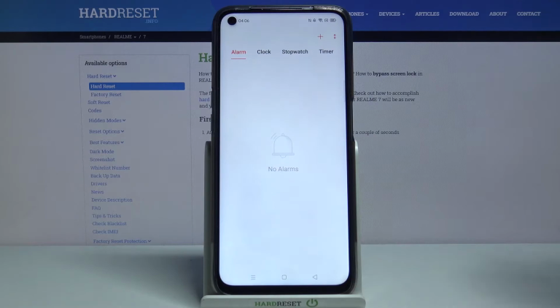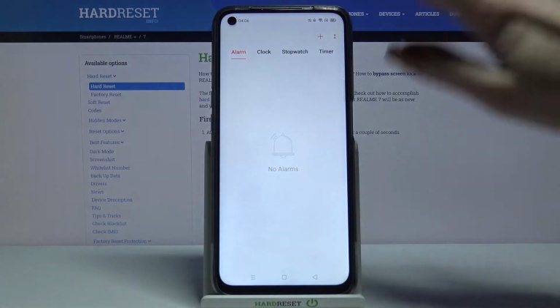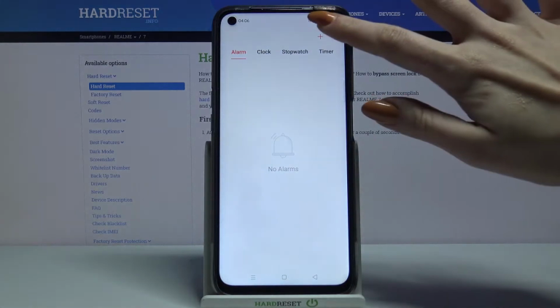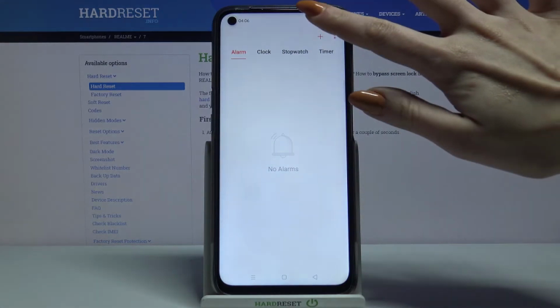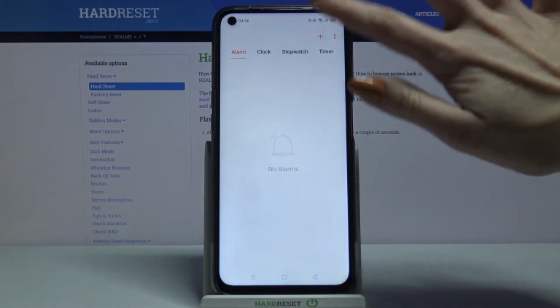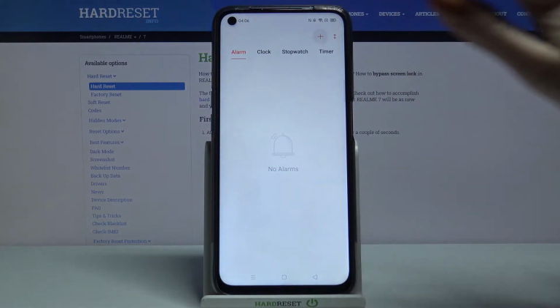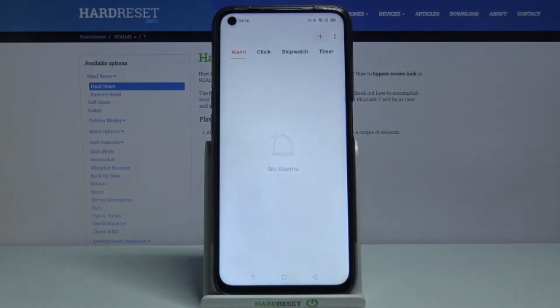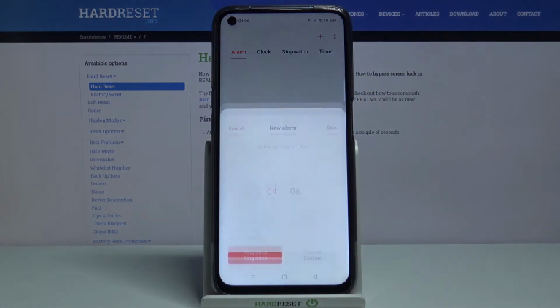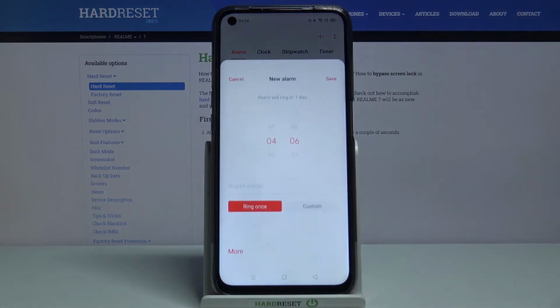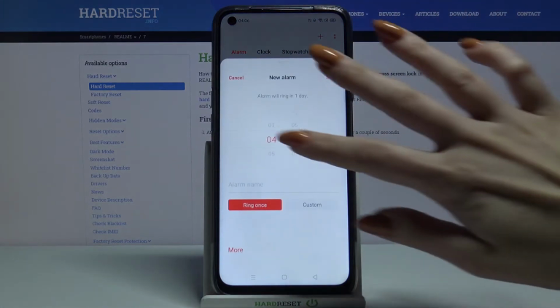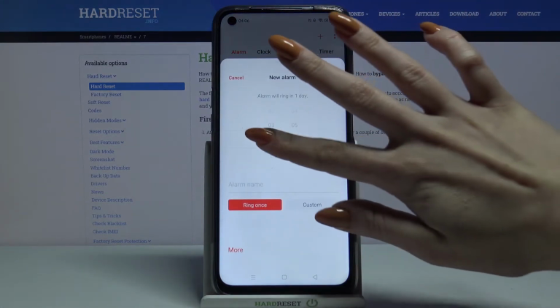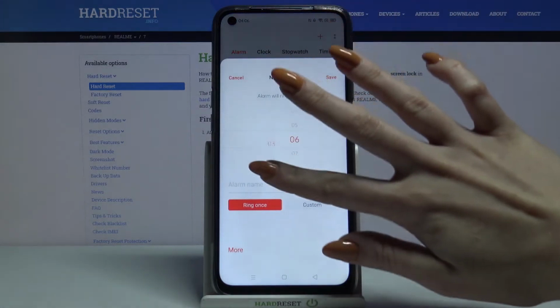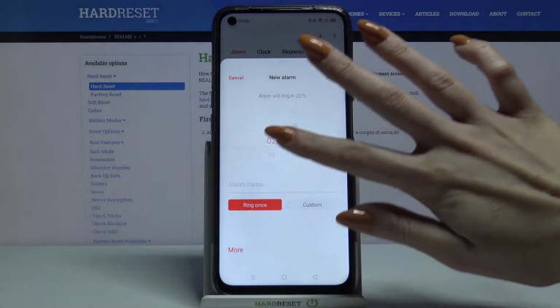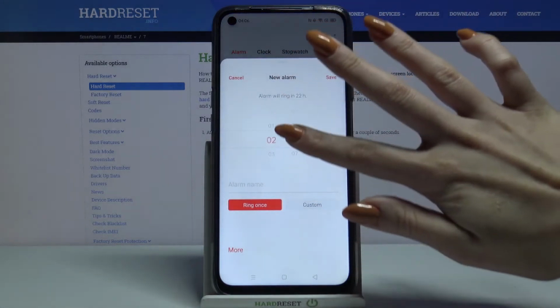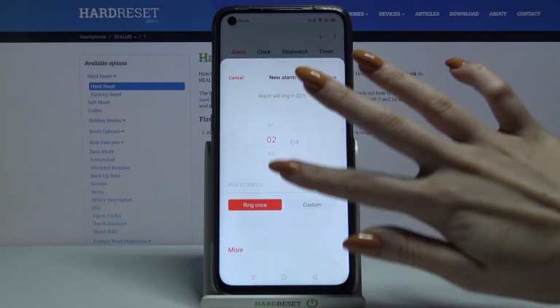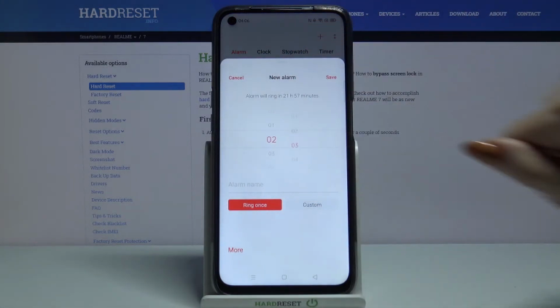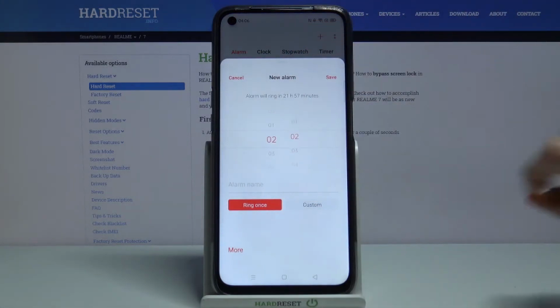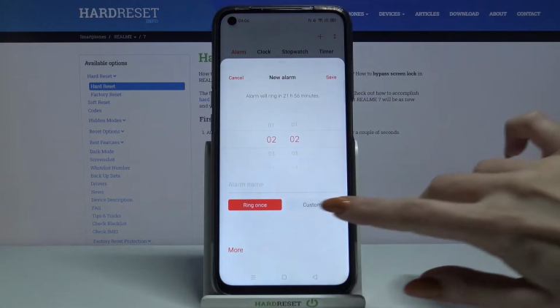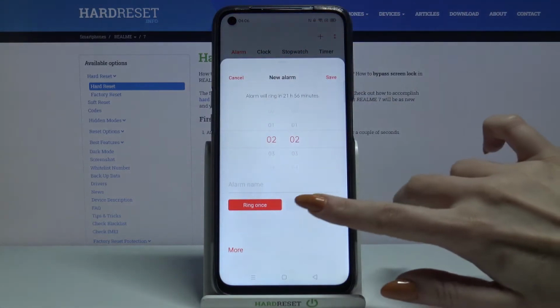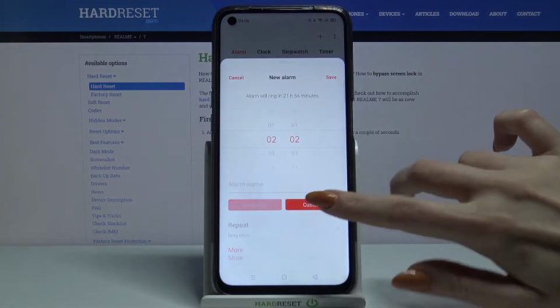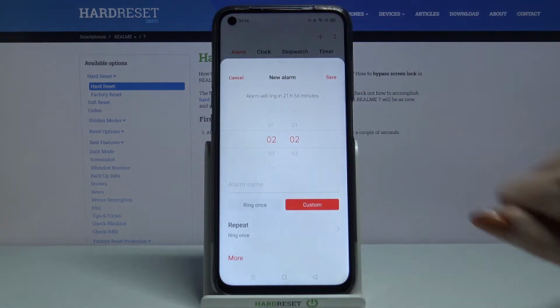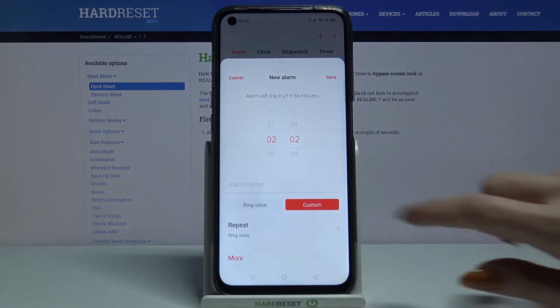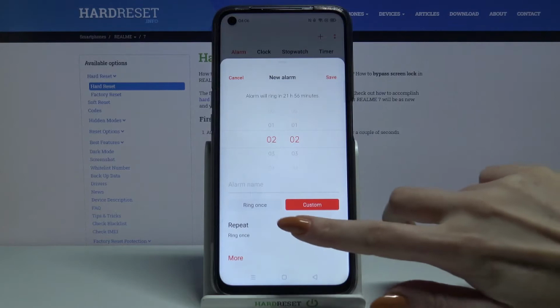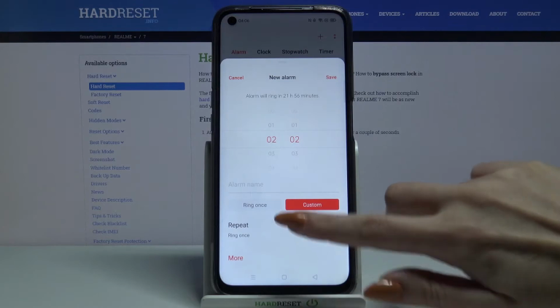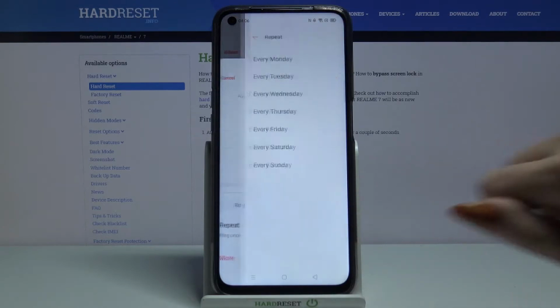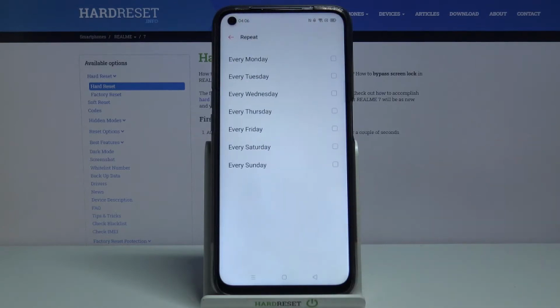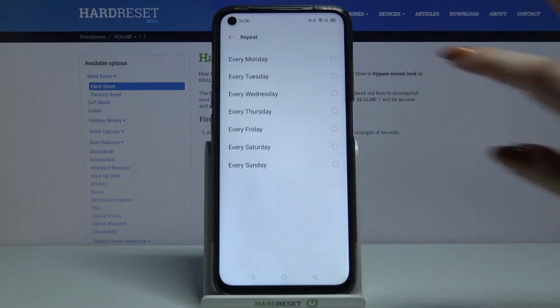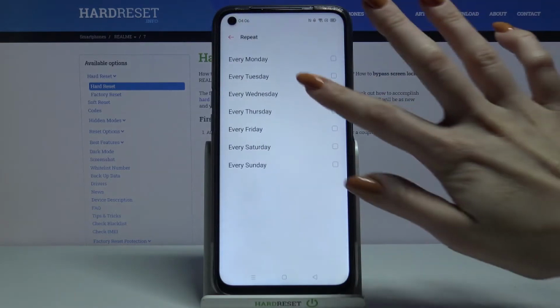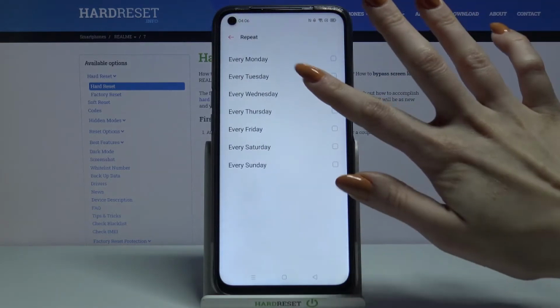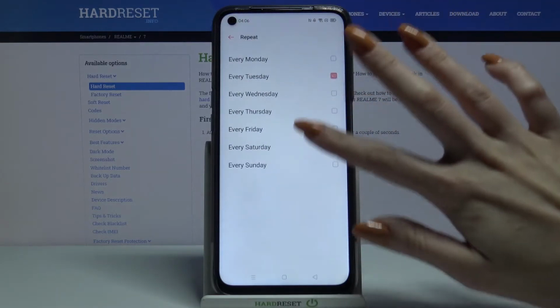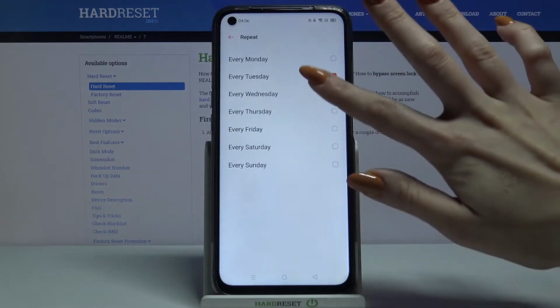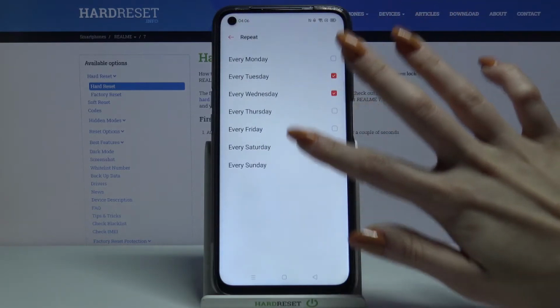Now tap on the plus sign and set up an hour. Then choose custom, click repeat and choose days of the week.